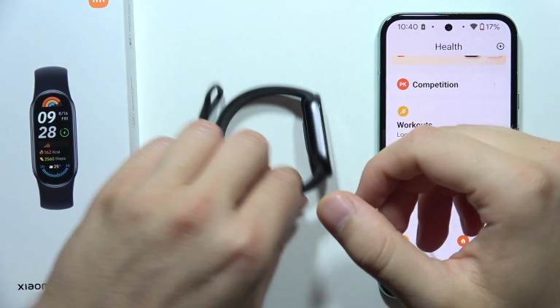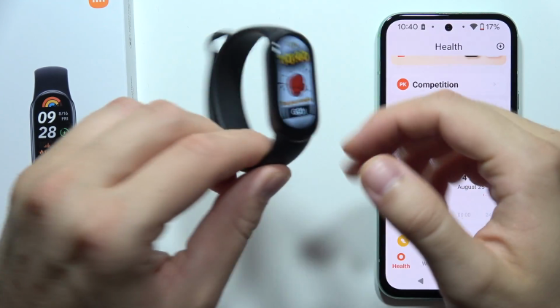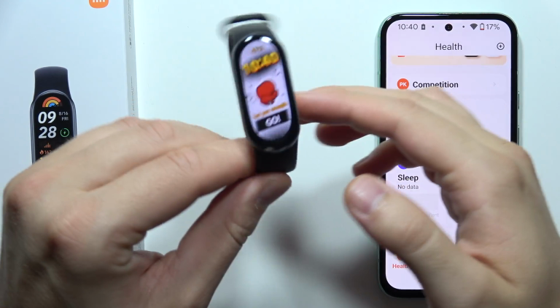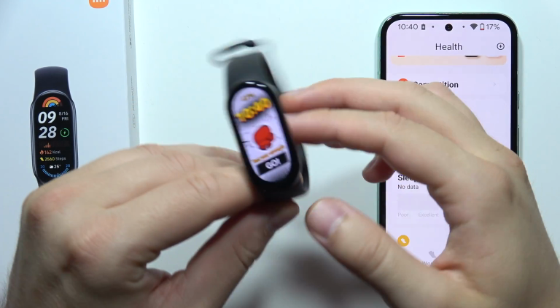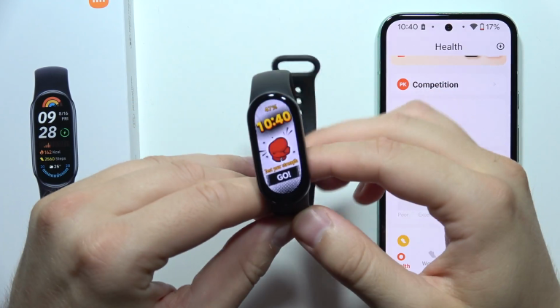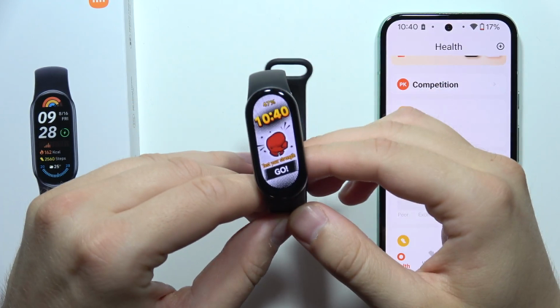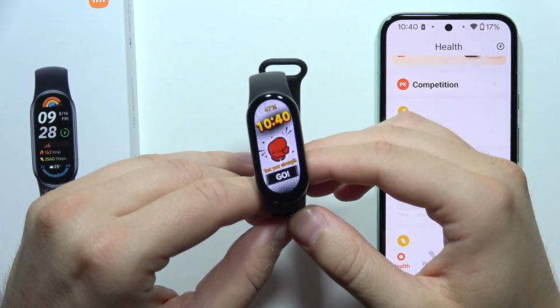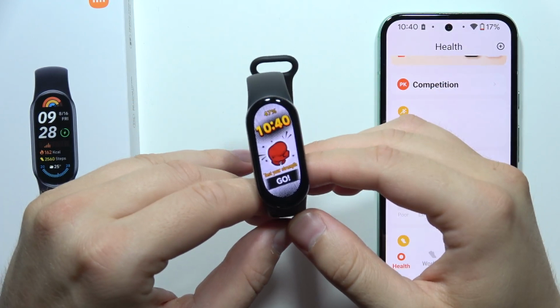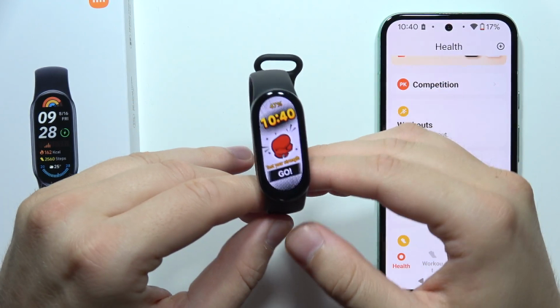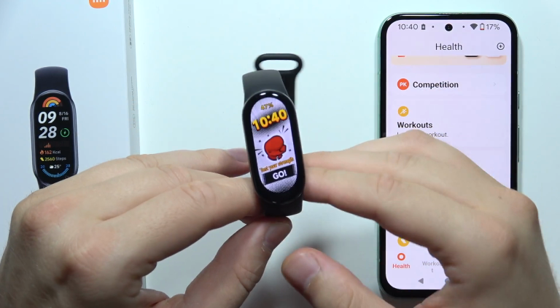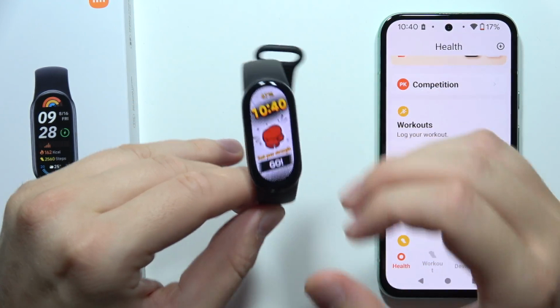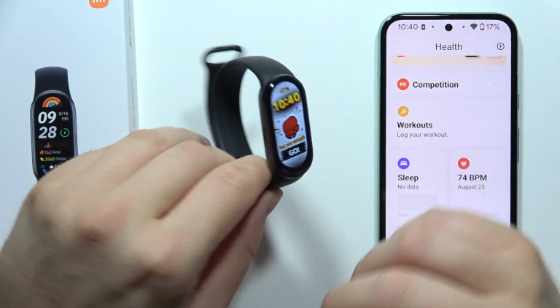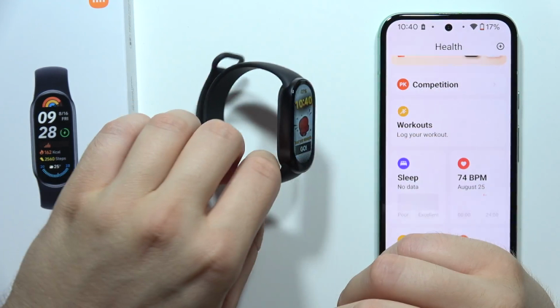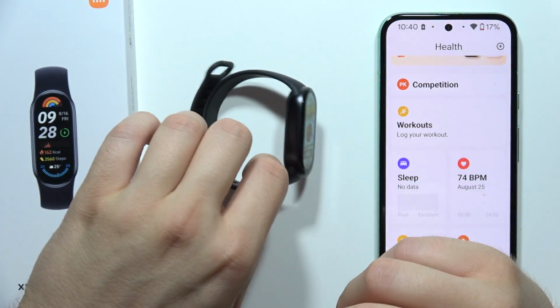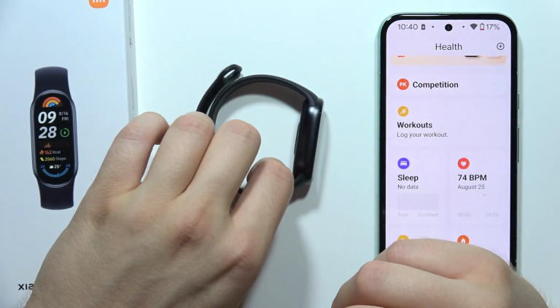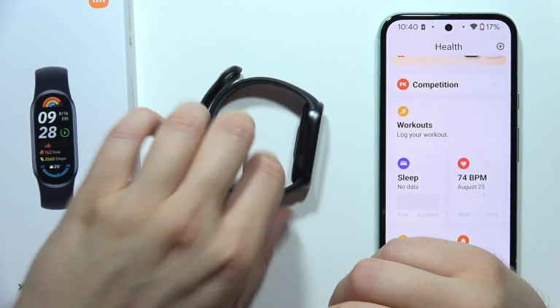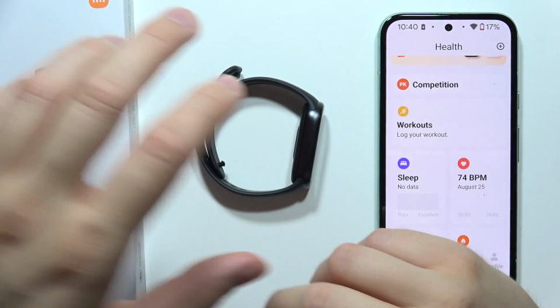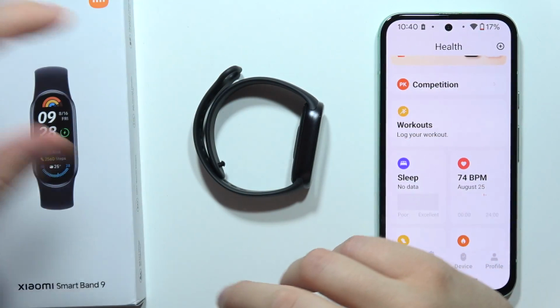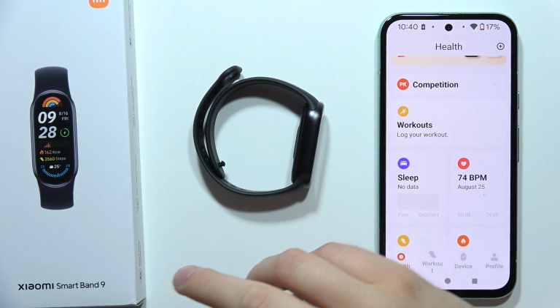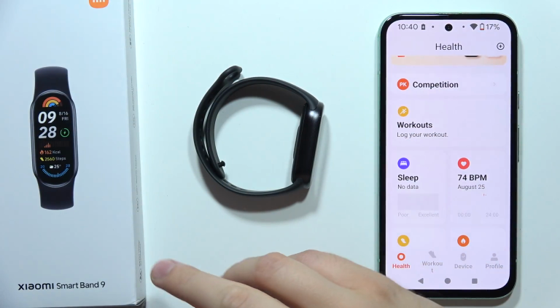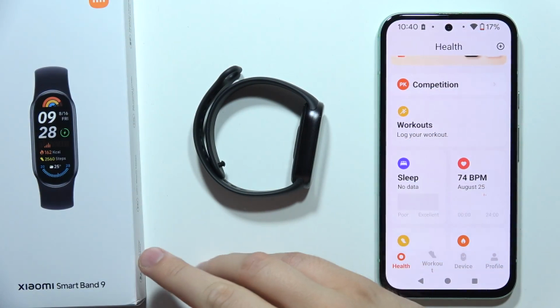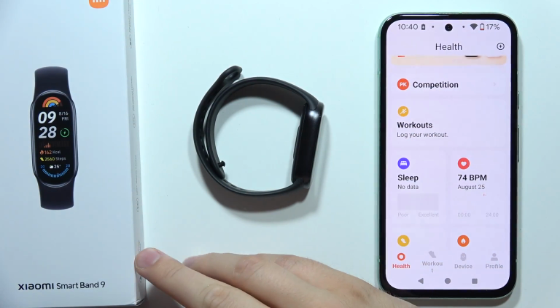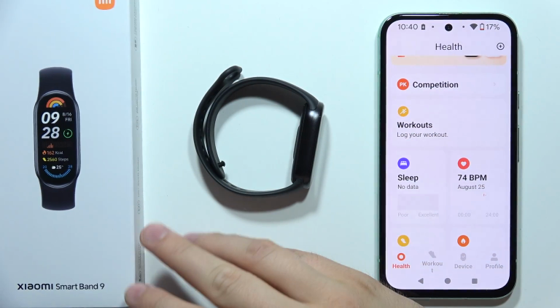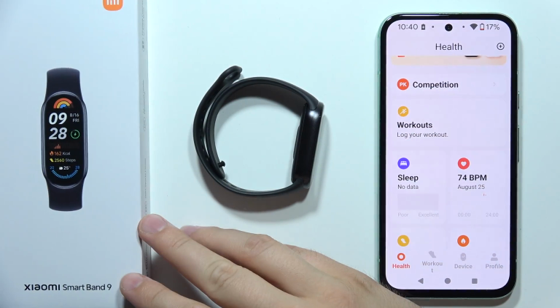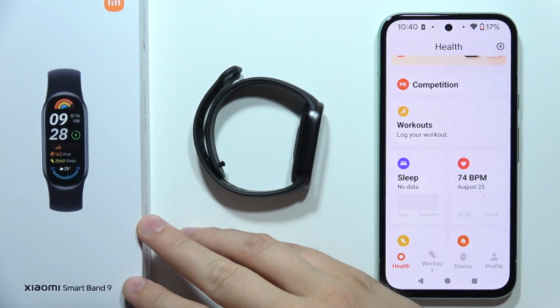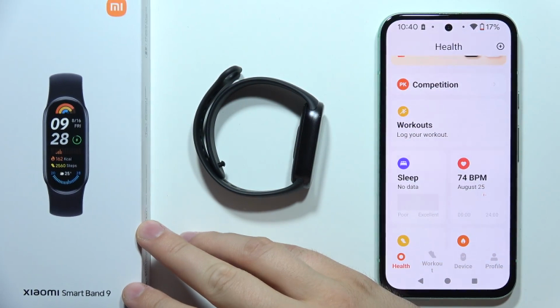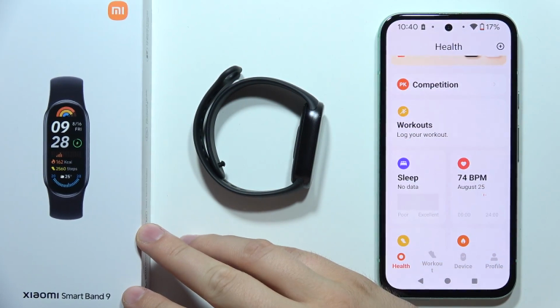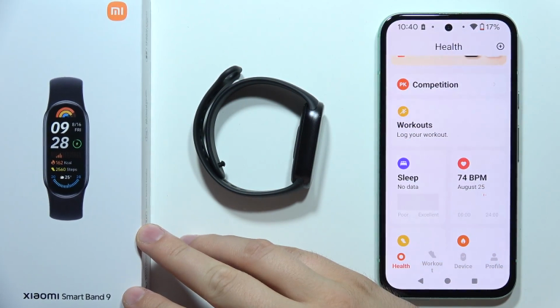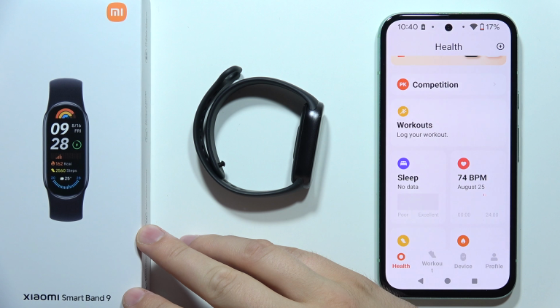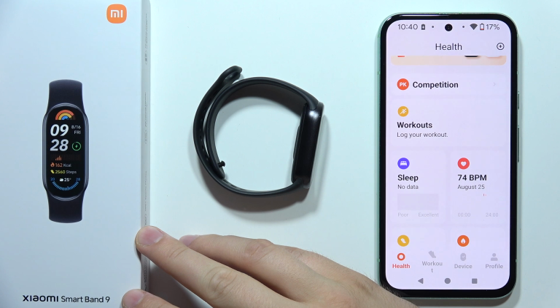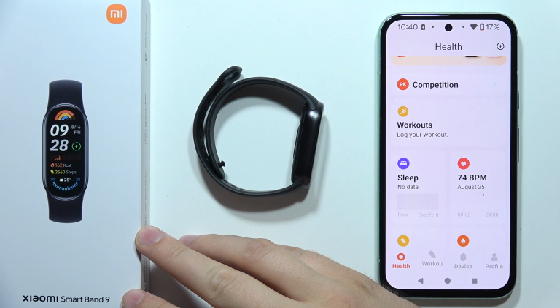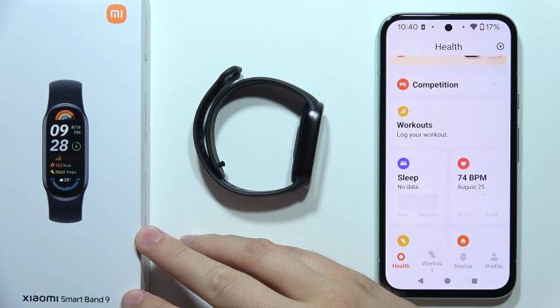Hey, if you want to change the region of your Xiaomi Smart Band 9, for sure you can do this, and let me quickly show you how.